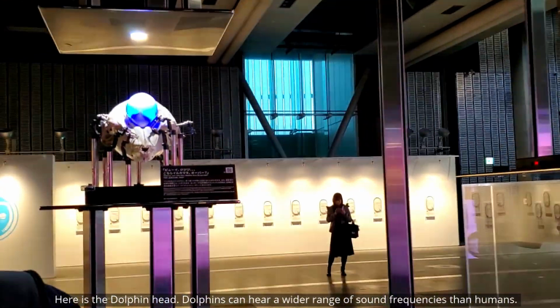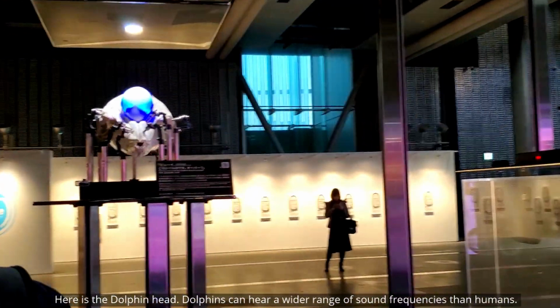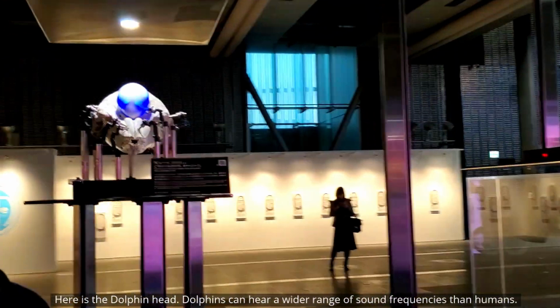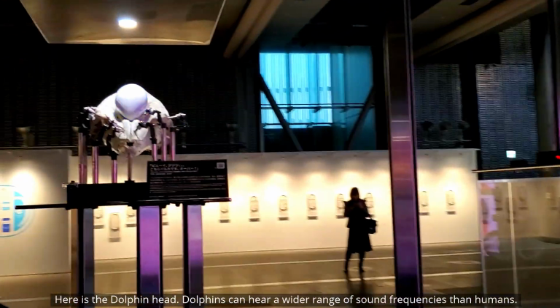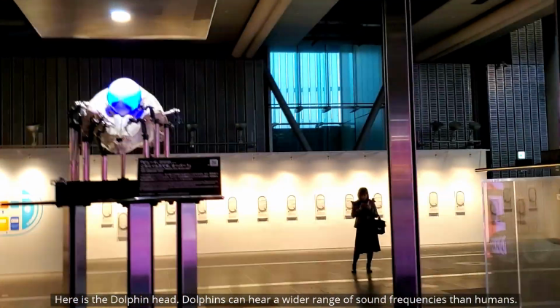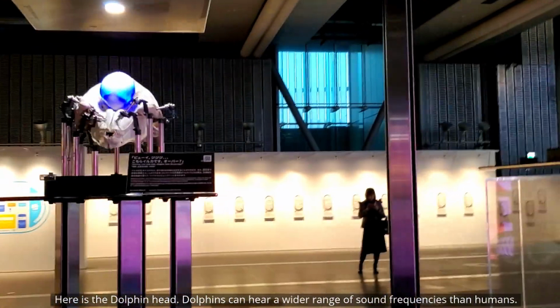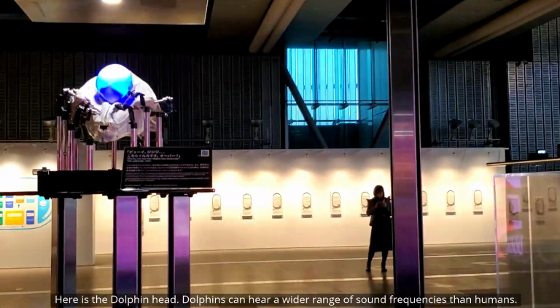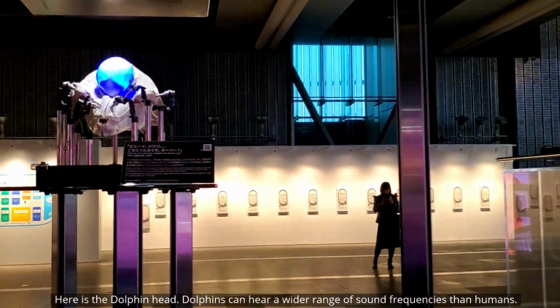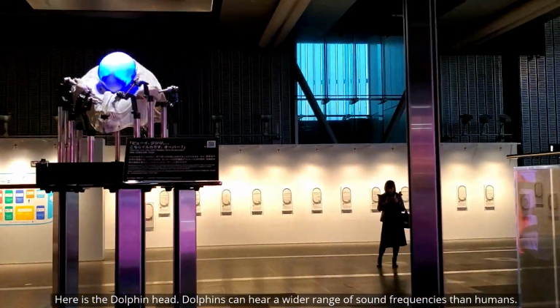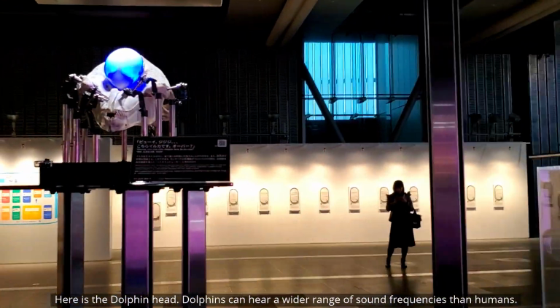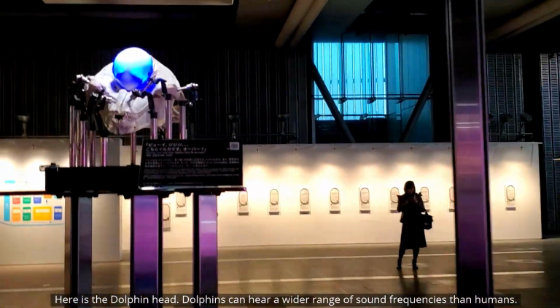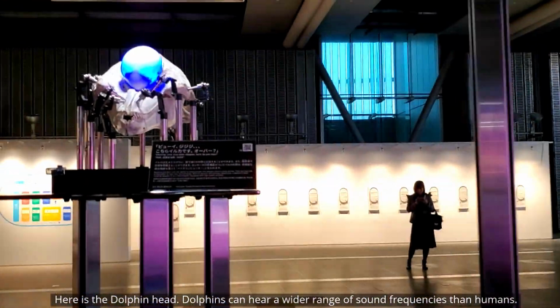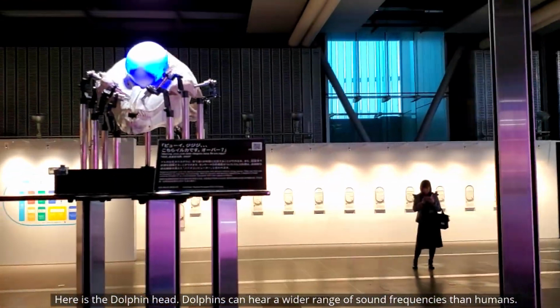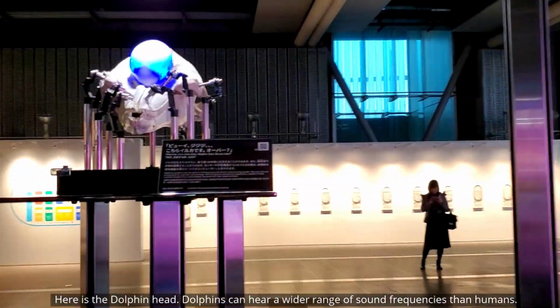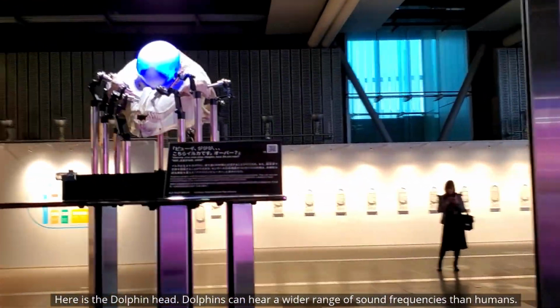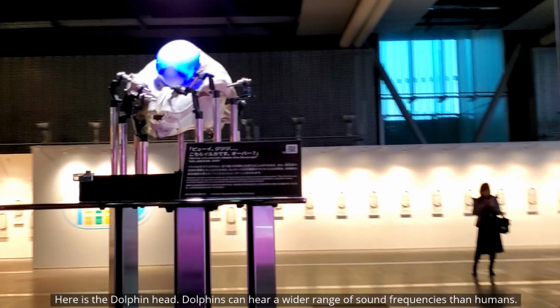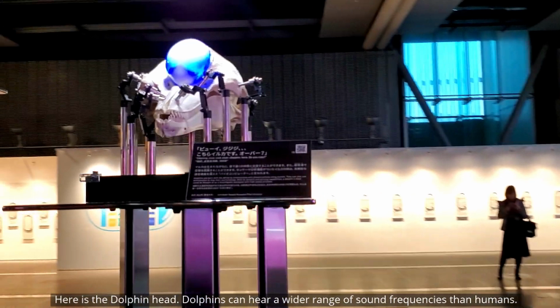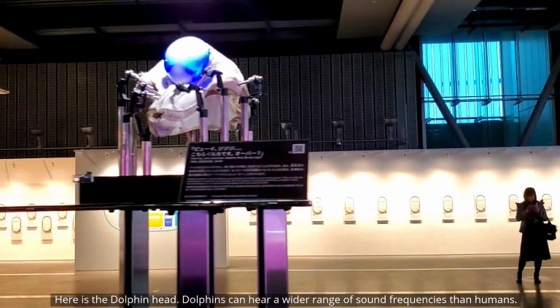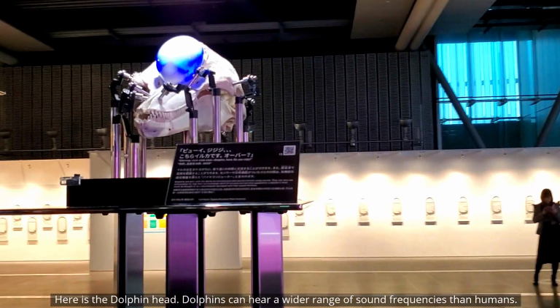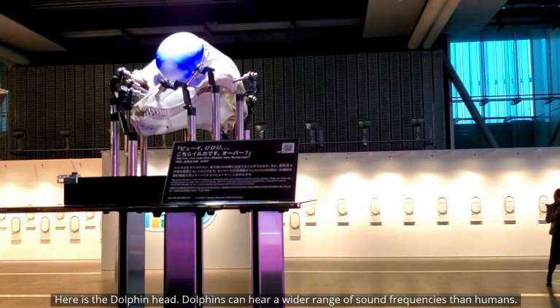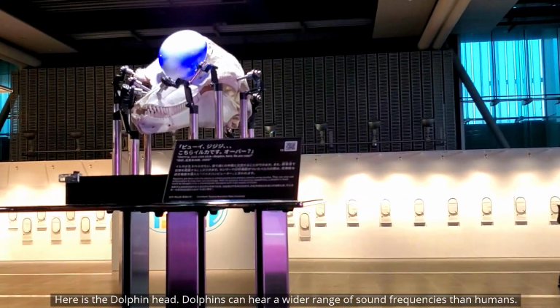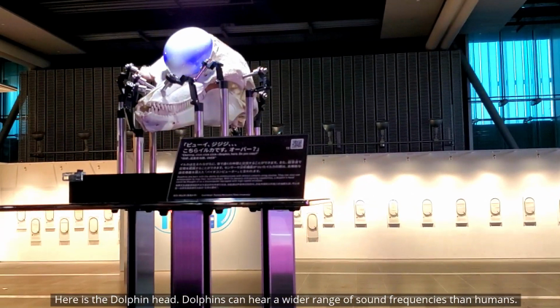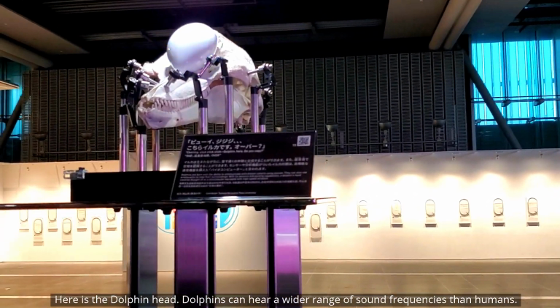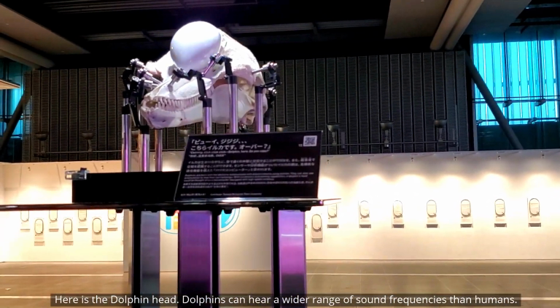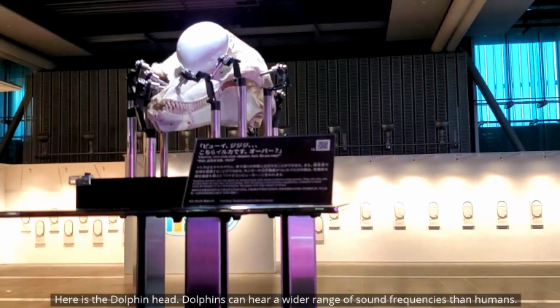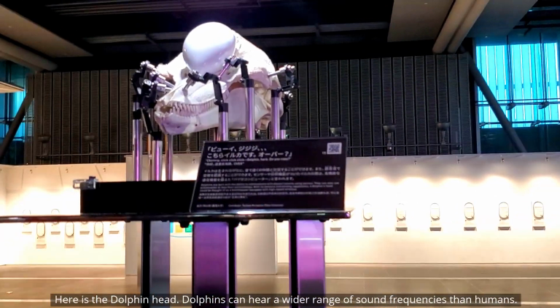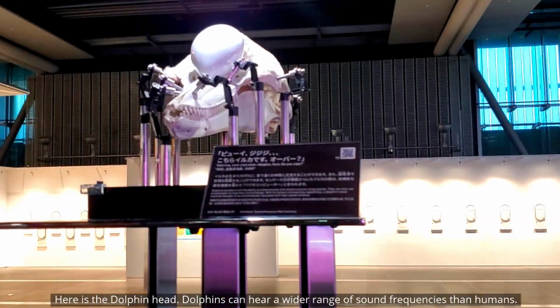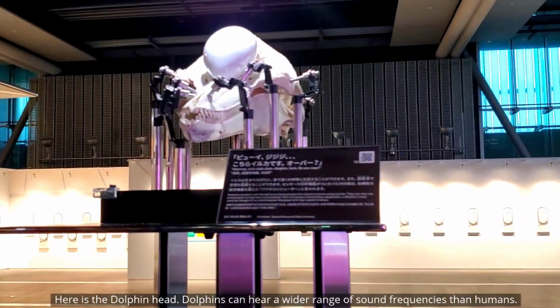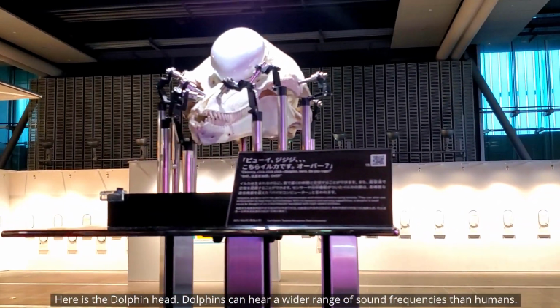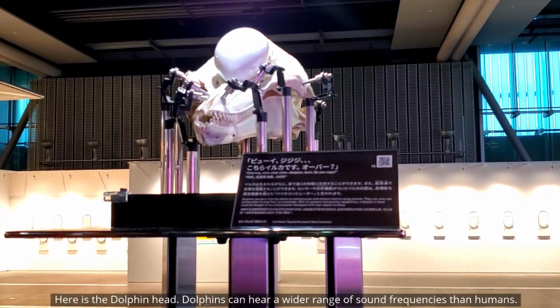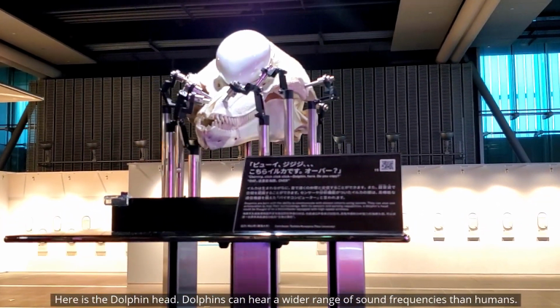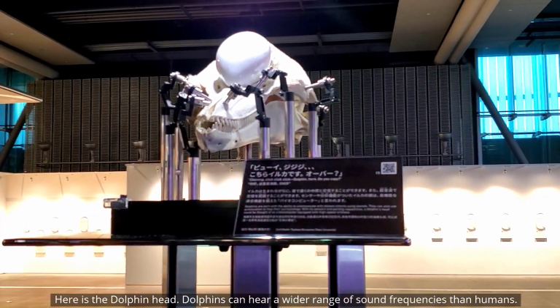The dolphin head exhibit shows that dolphins can hear a much wider range of sound frequencies than humans.